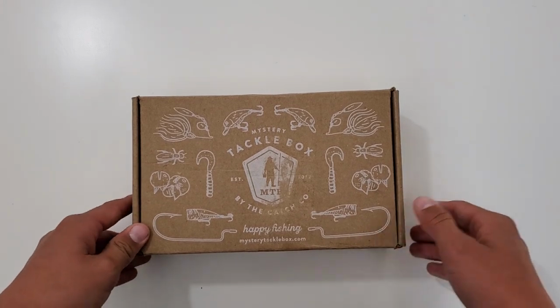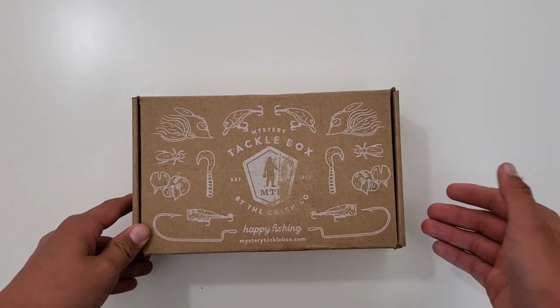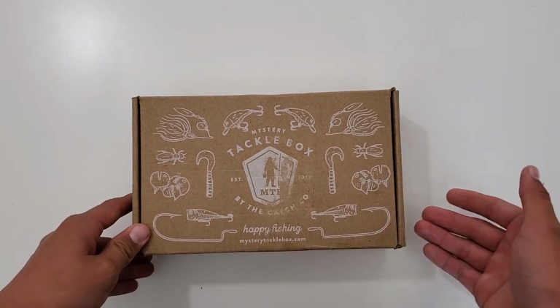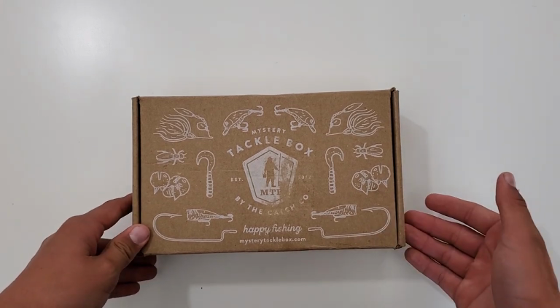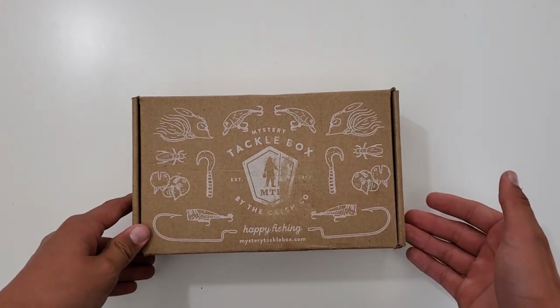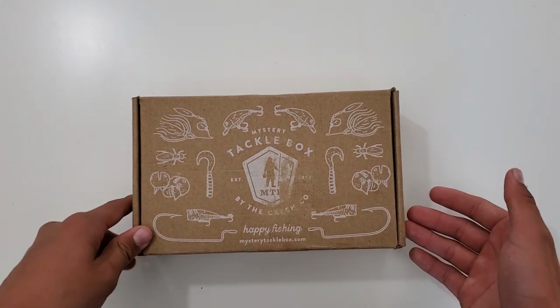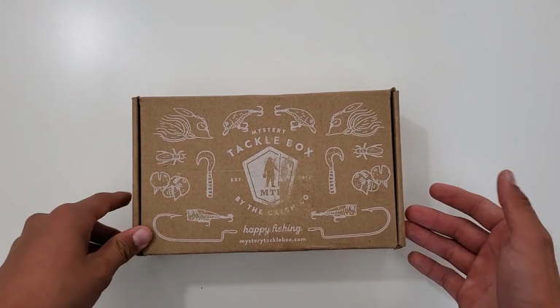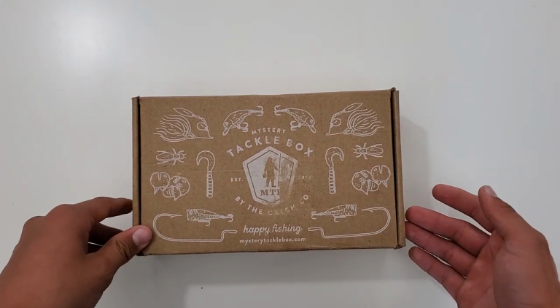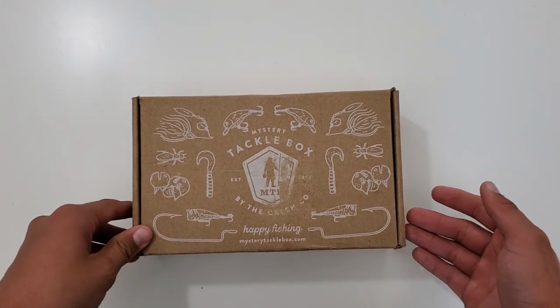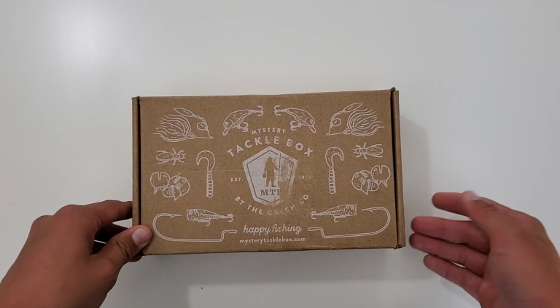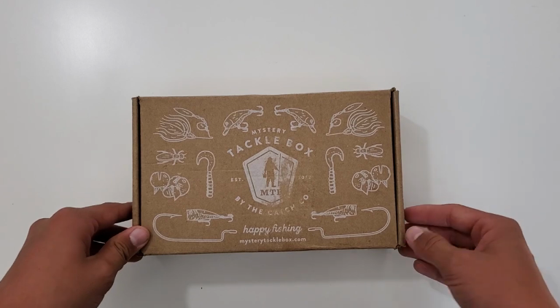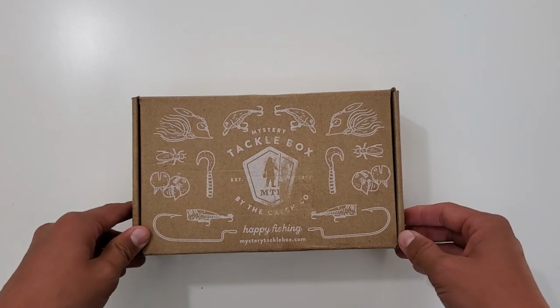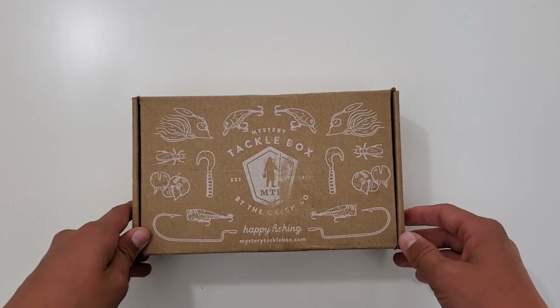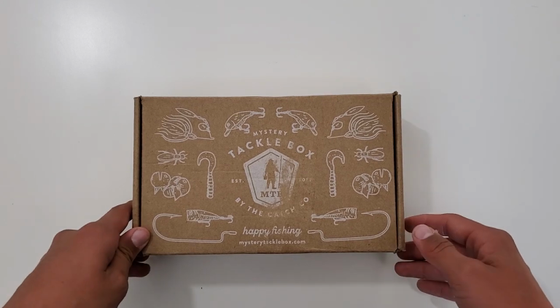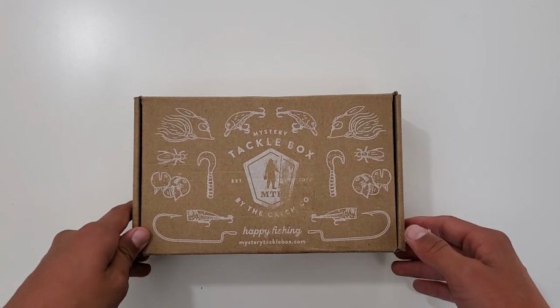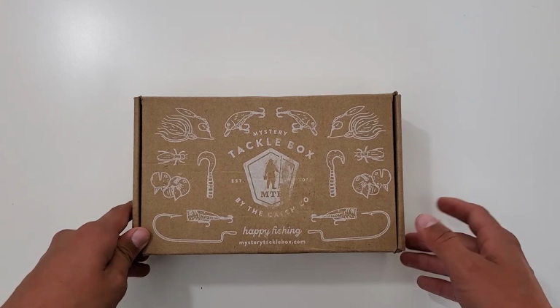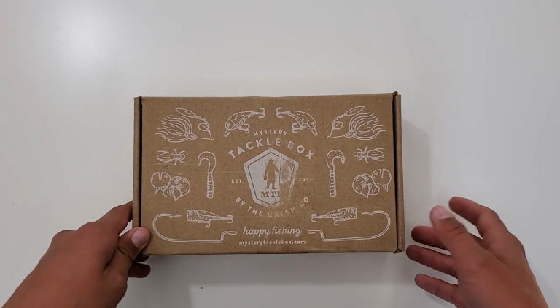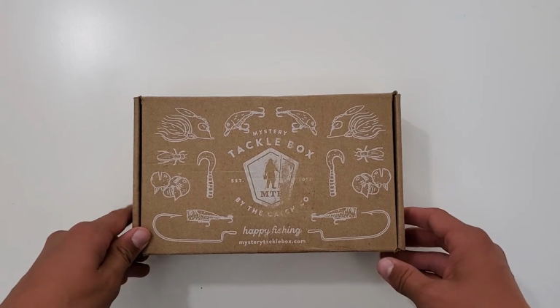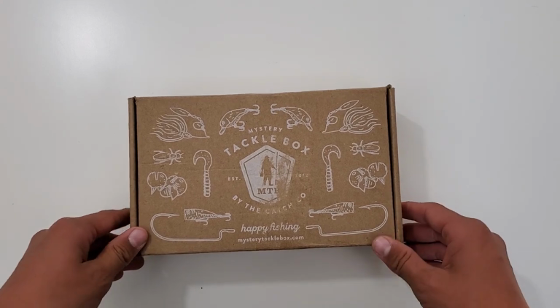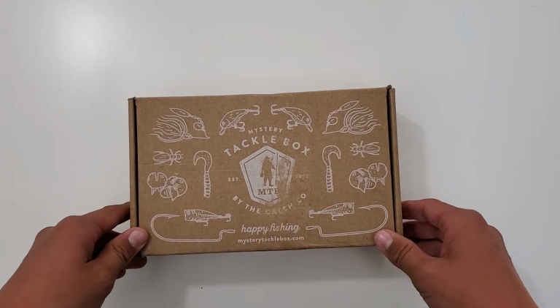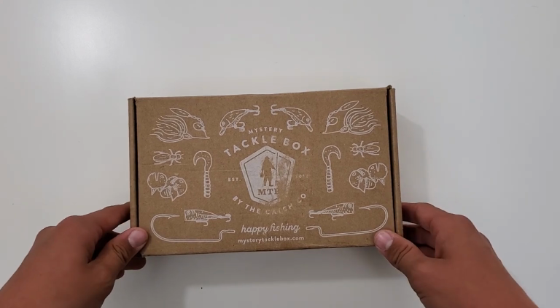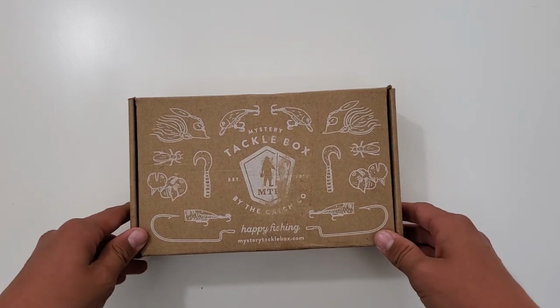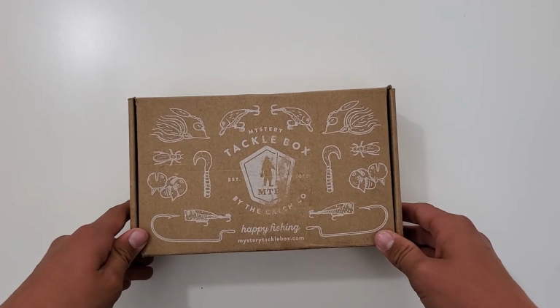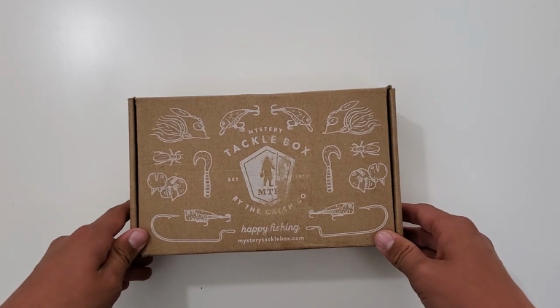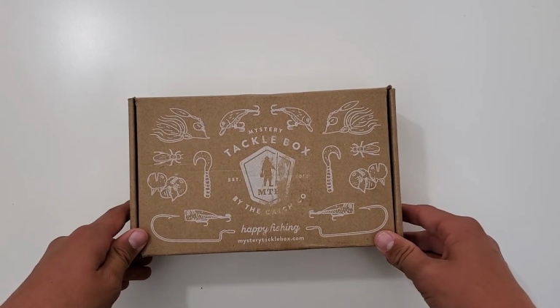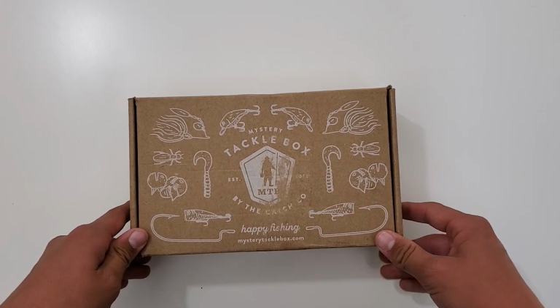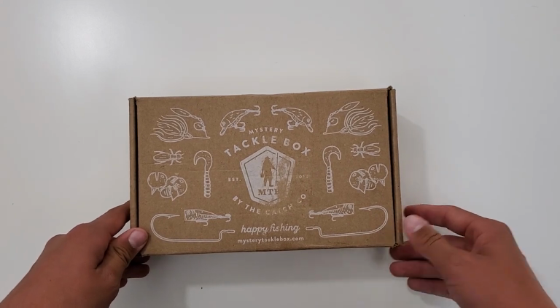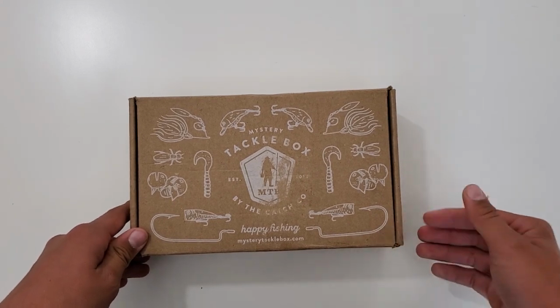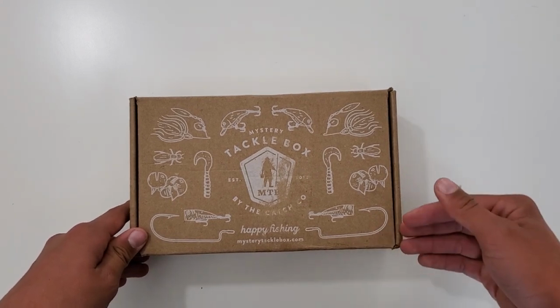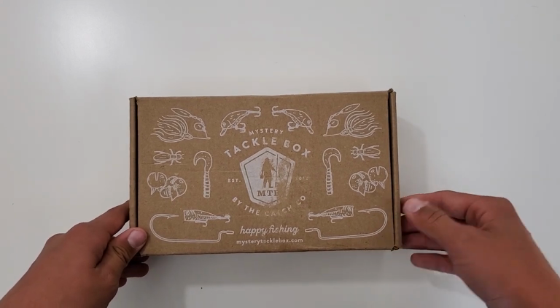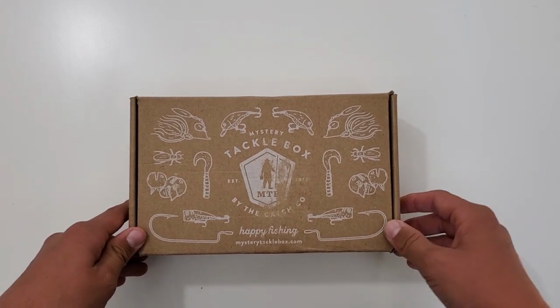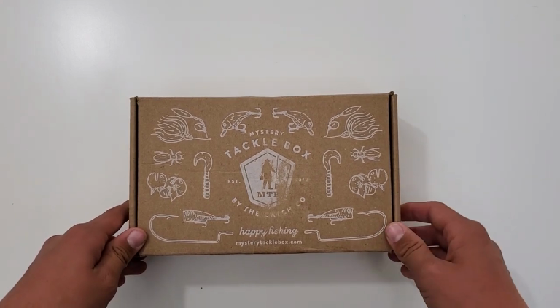So I think we get less lures in it, so it might be a little bit of a shorter video, but let's take a look.